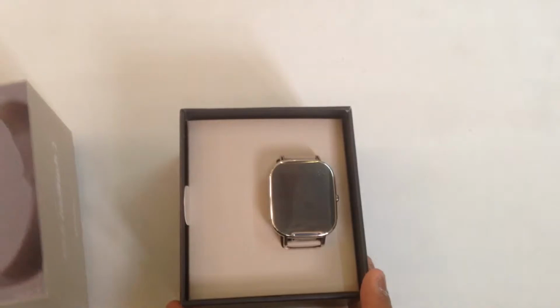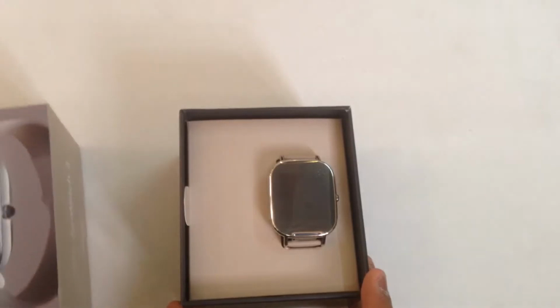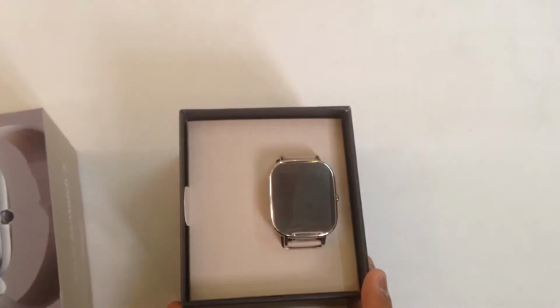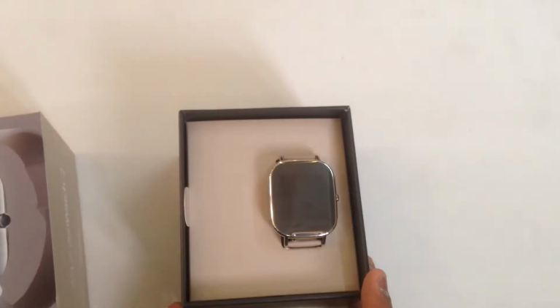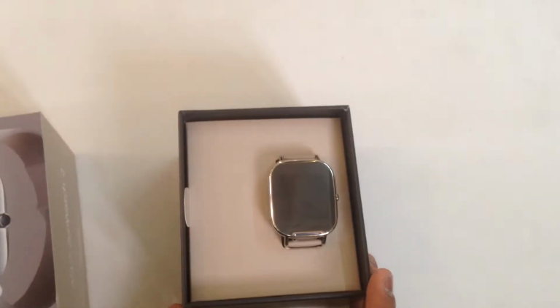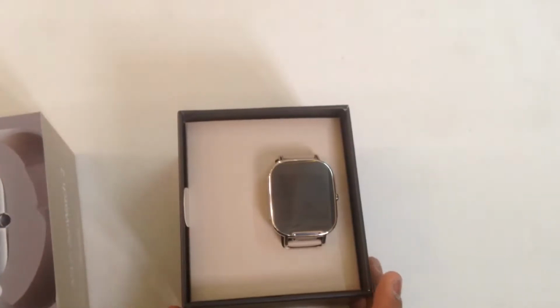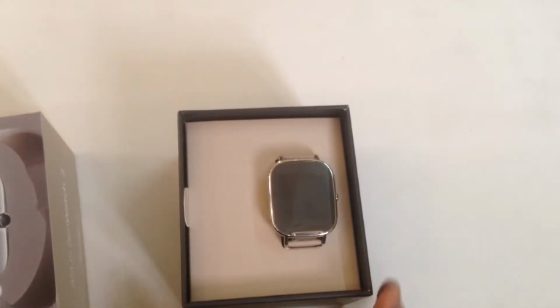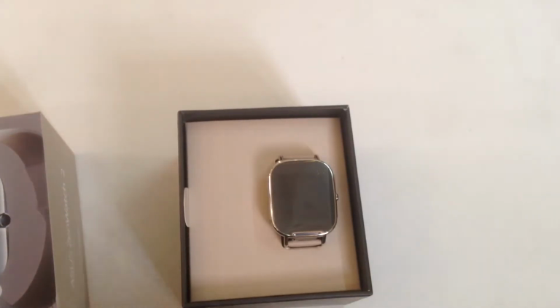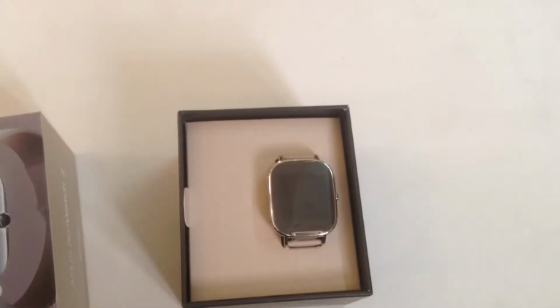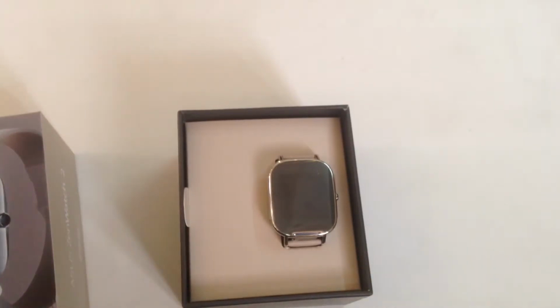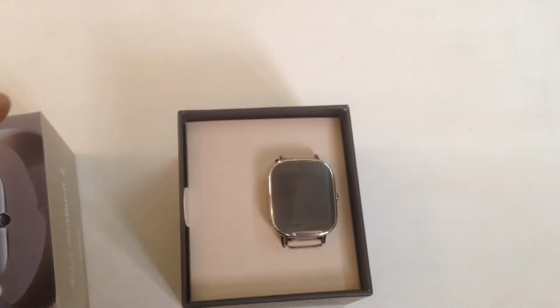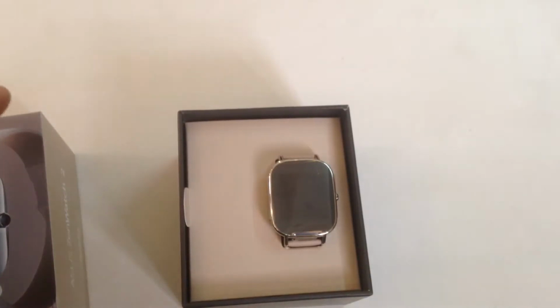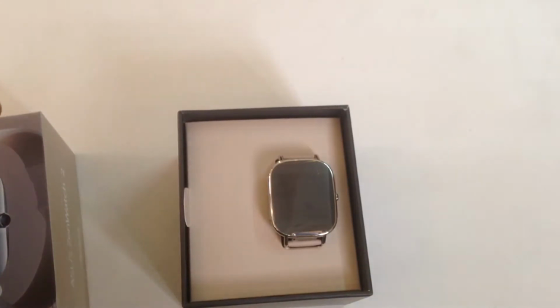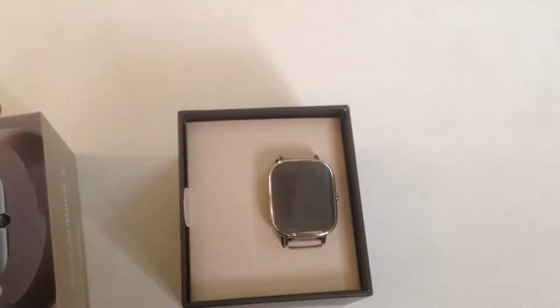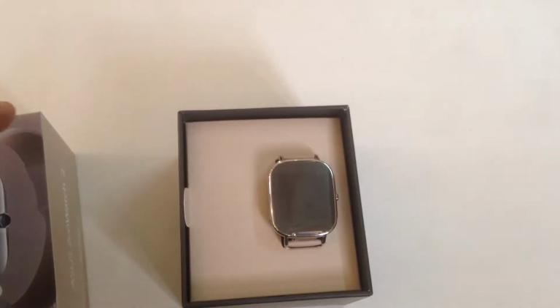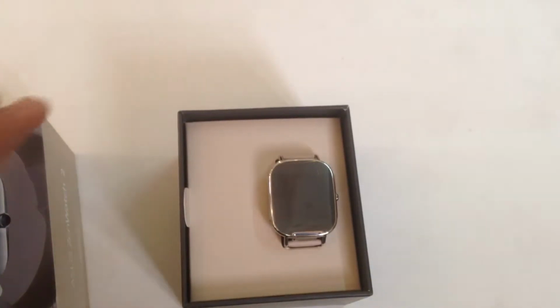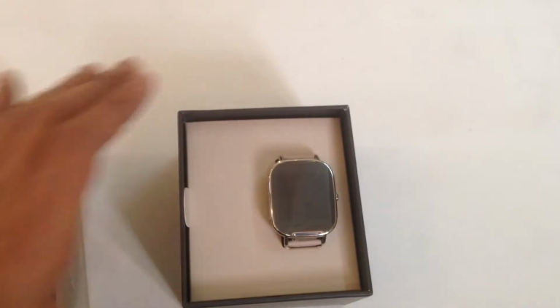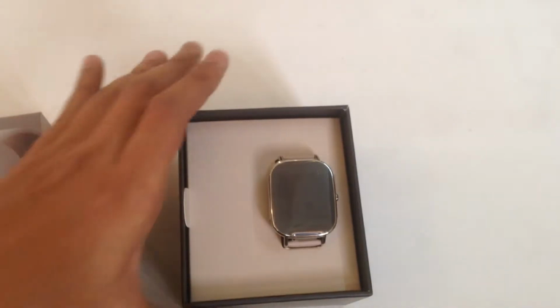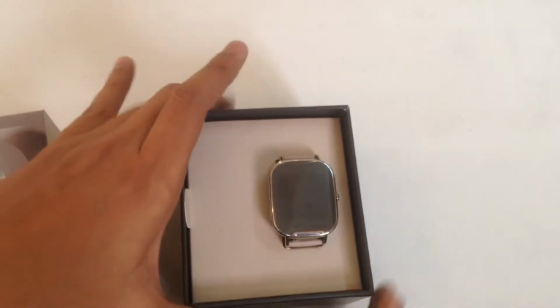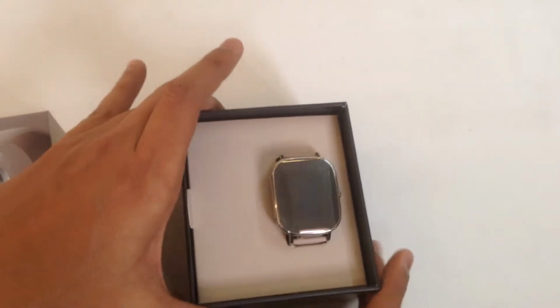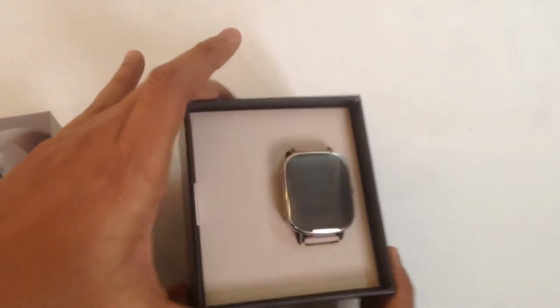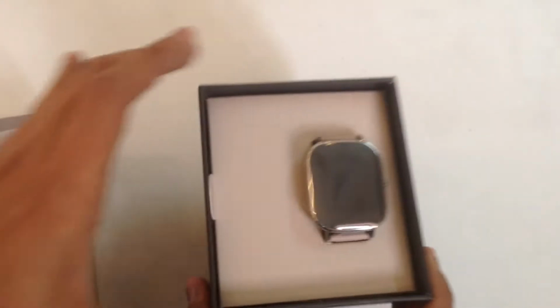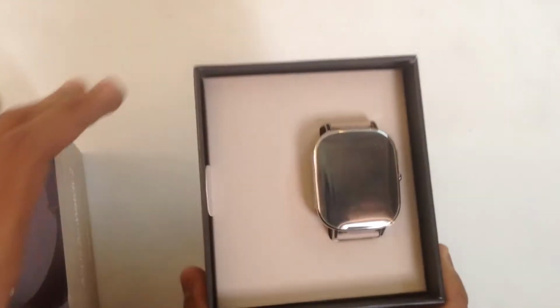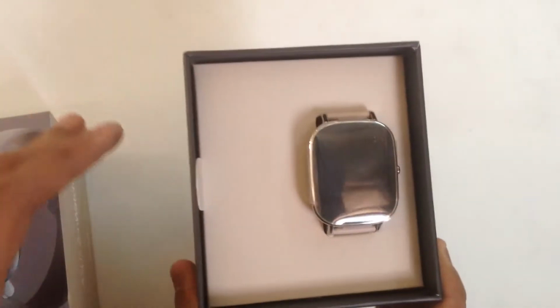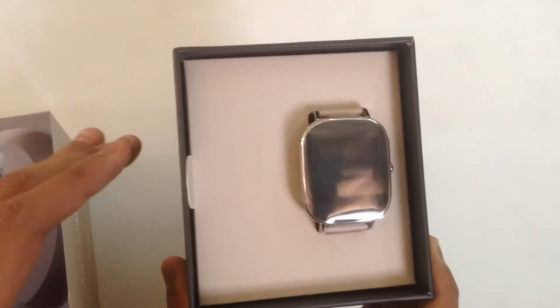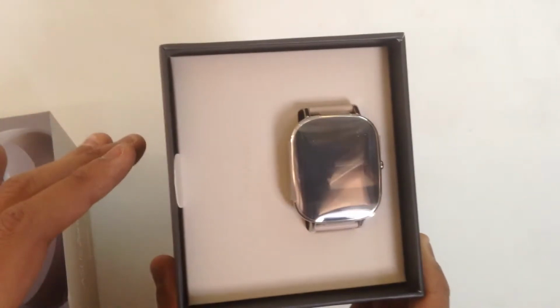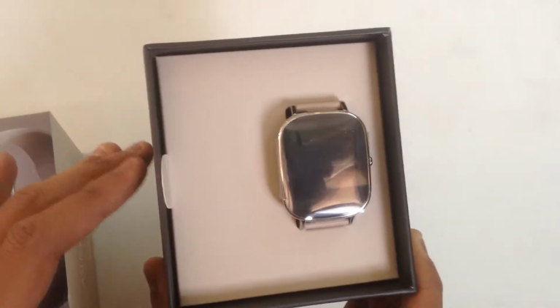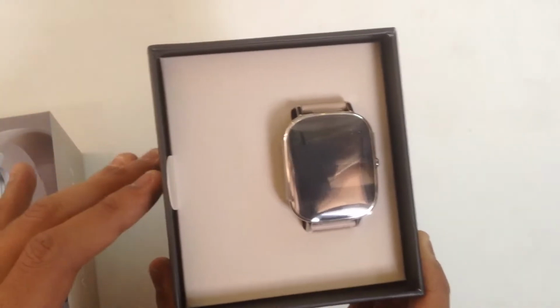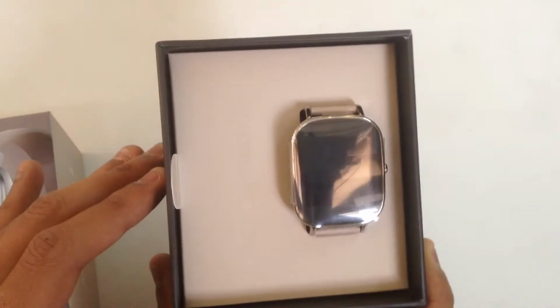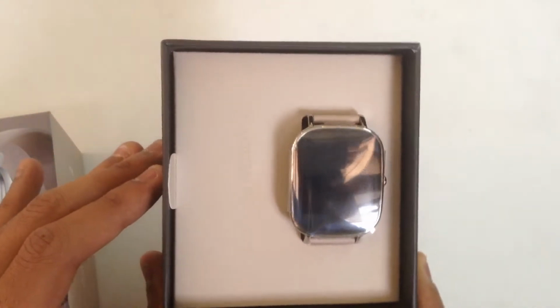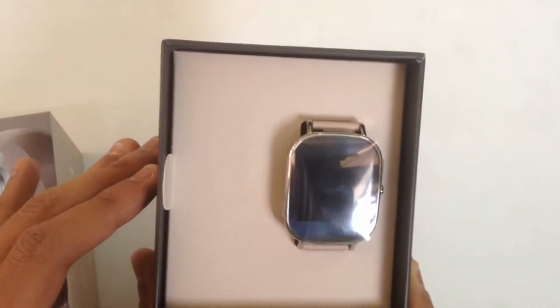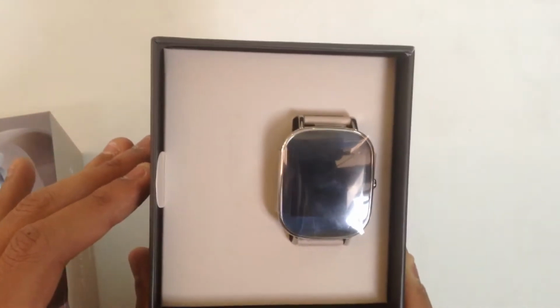And here is the man of the hour — the watch itself. It is looking quite good.